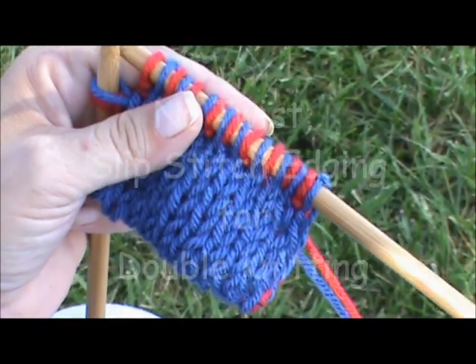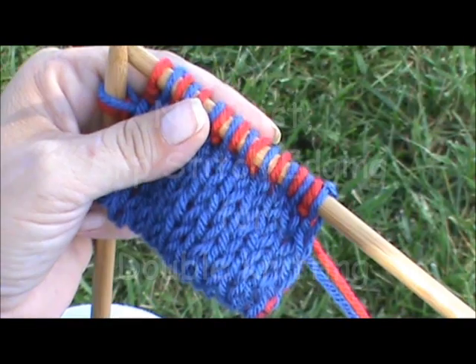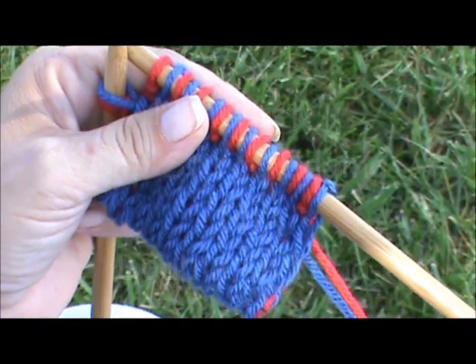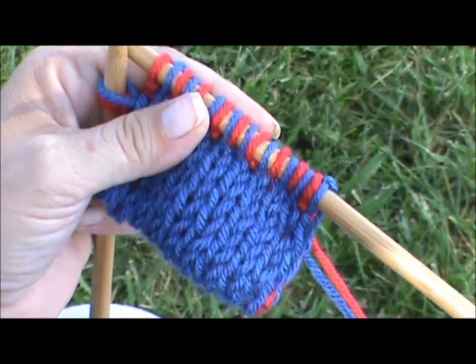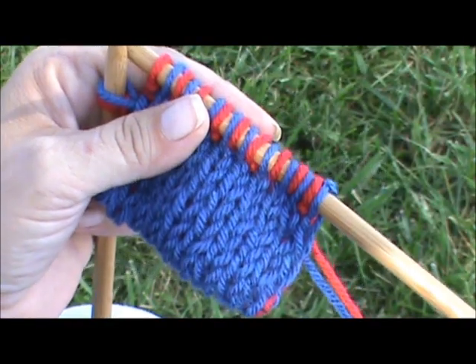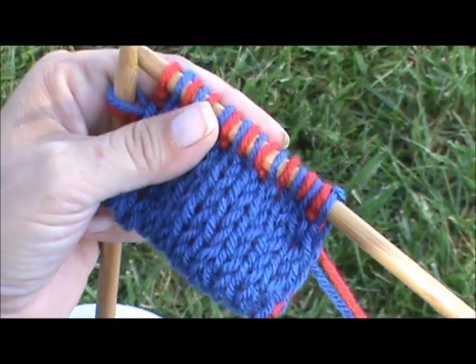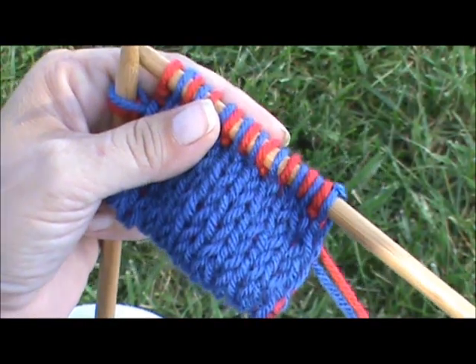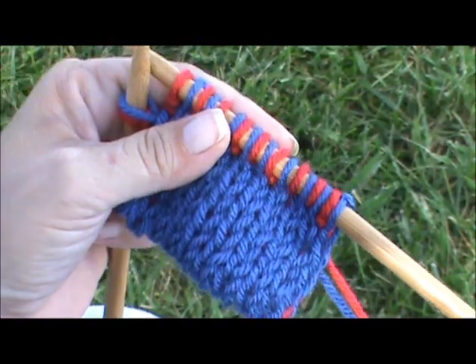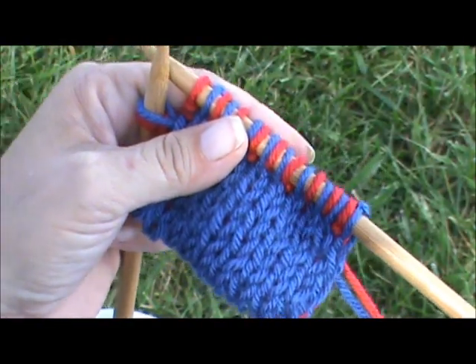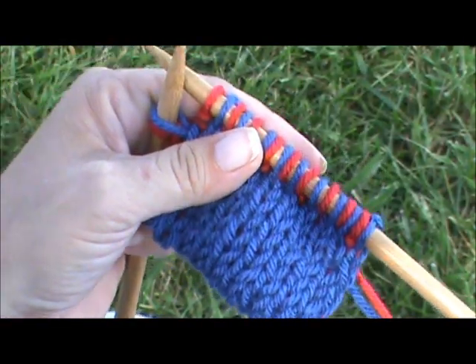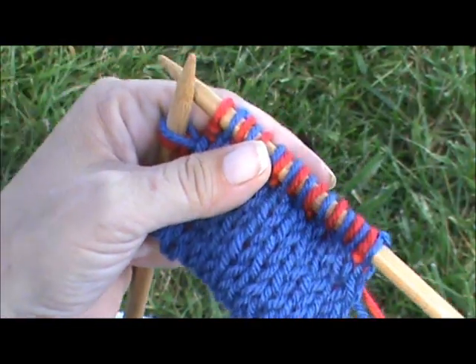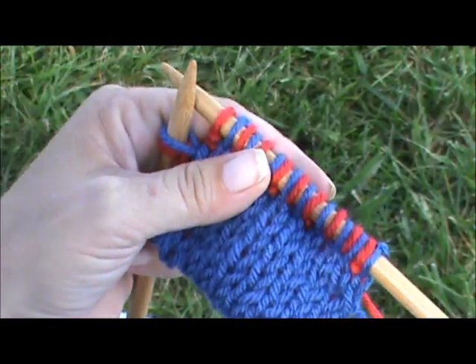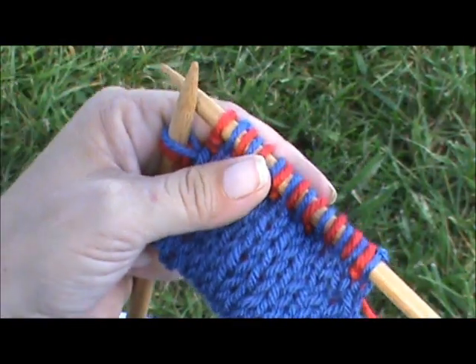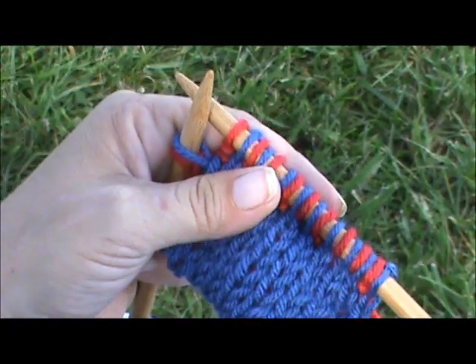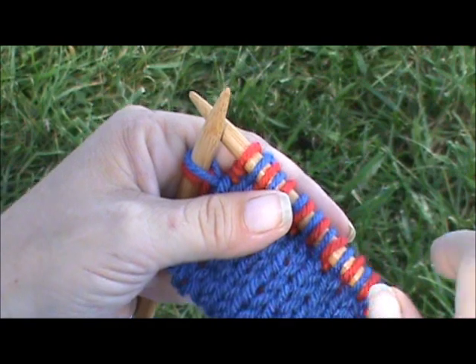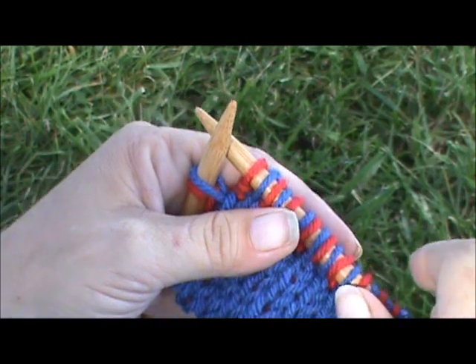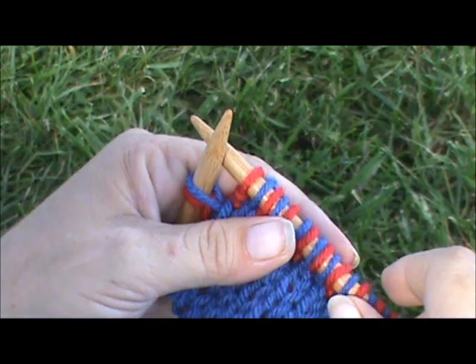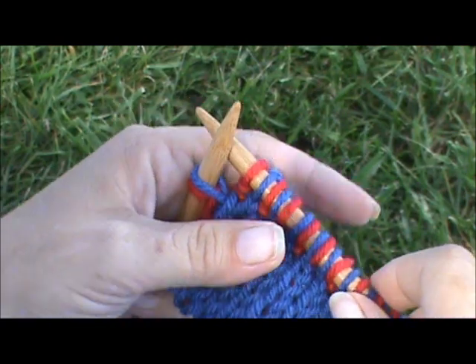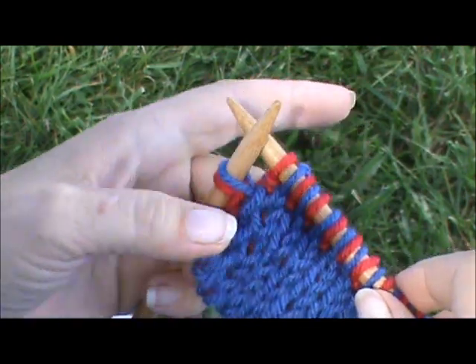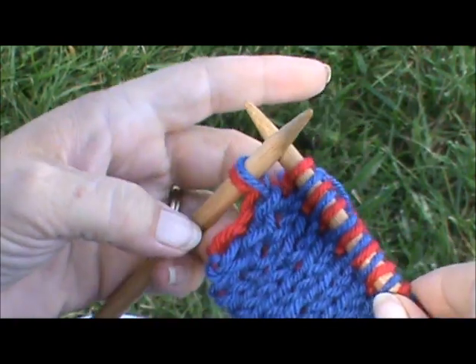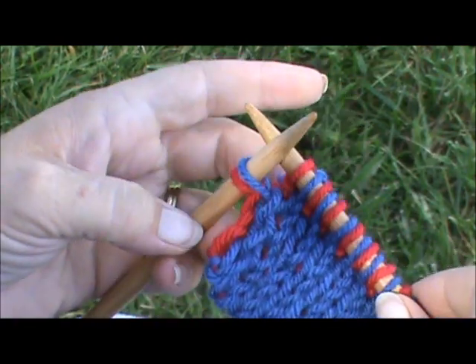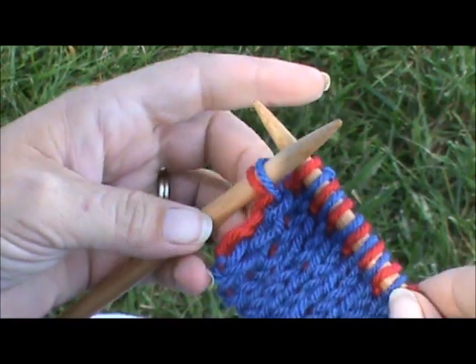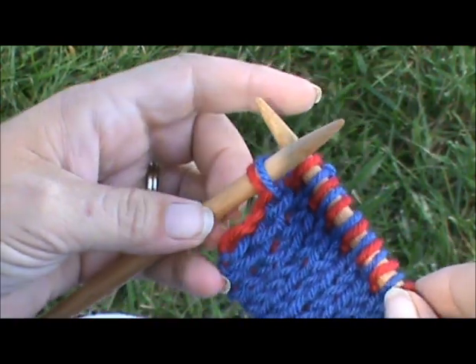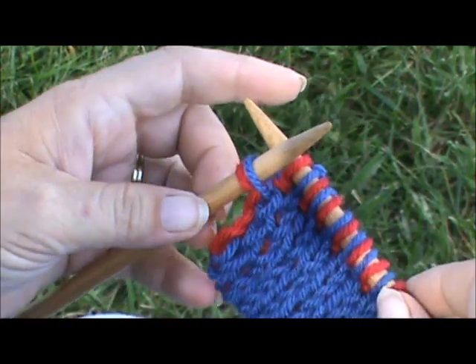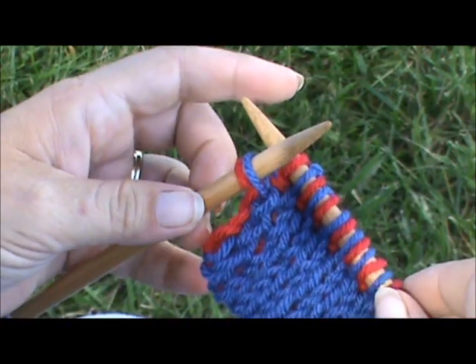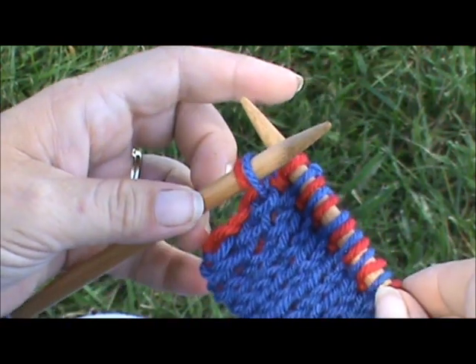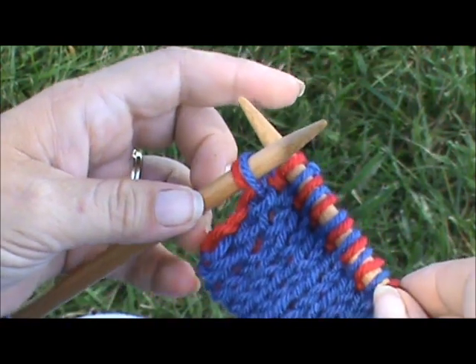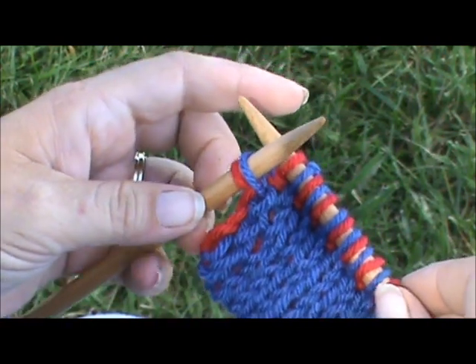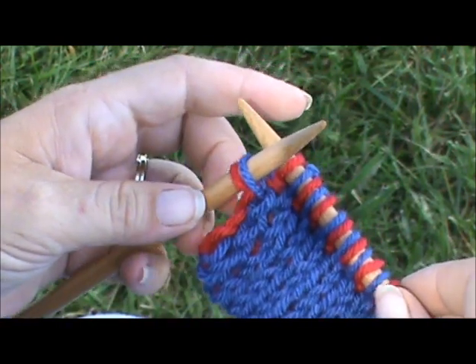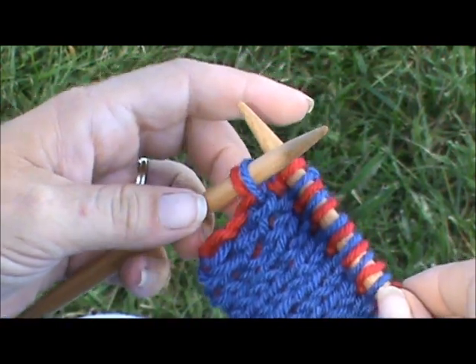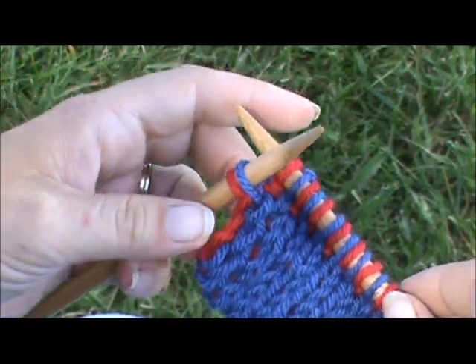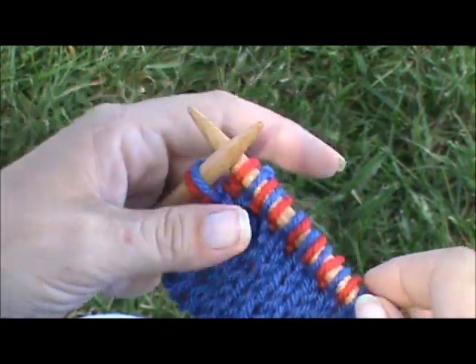Hello. Today I'm going to show you how to do an easy, no twist, slip stitch edging.